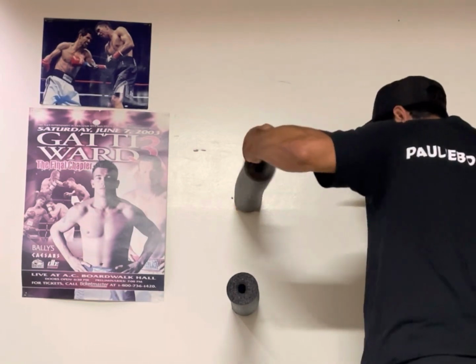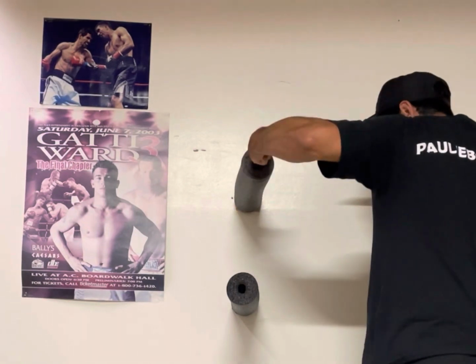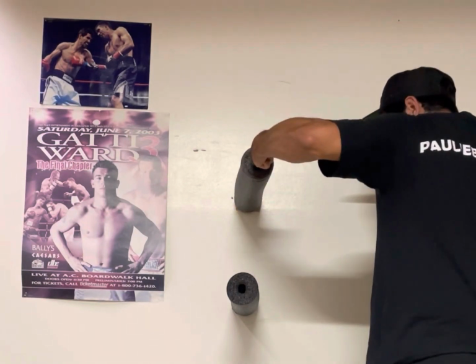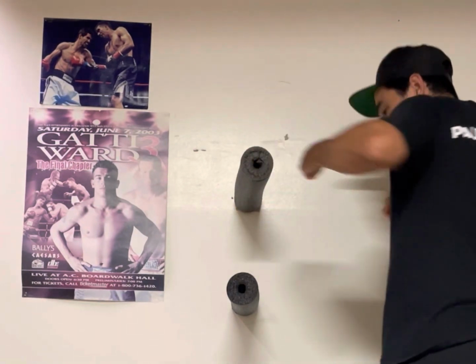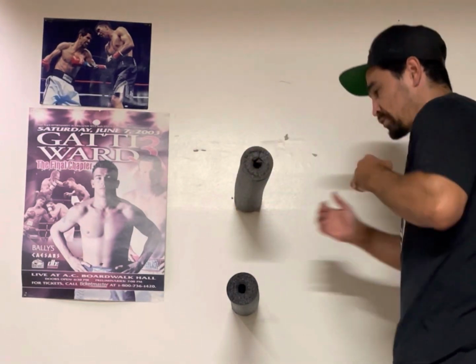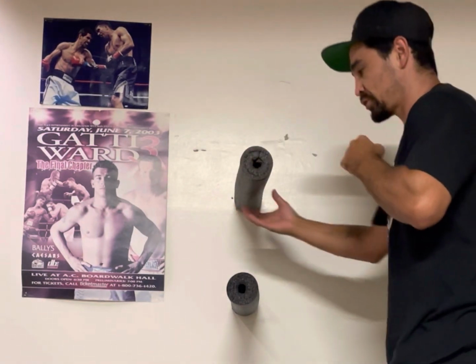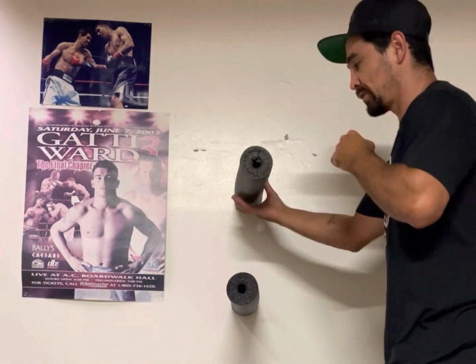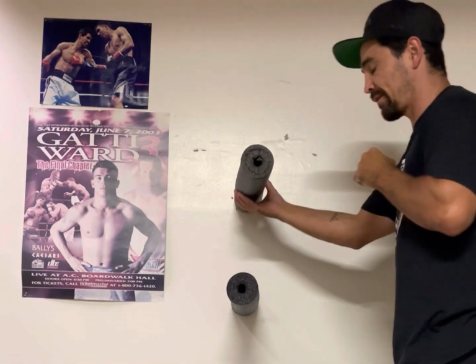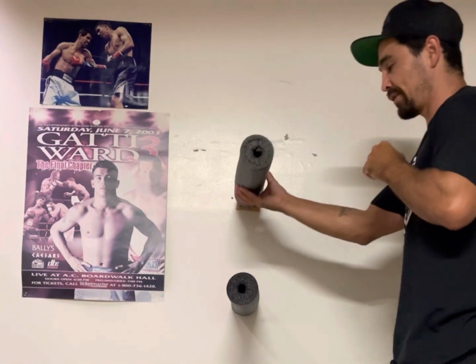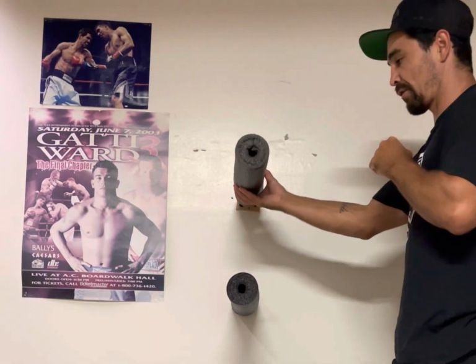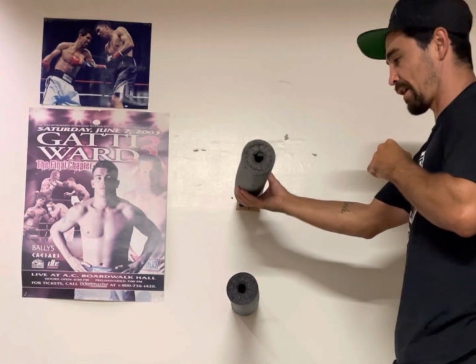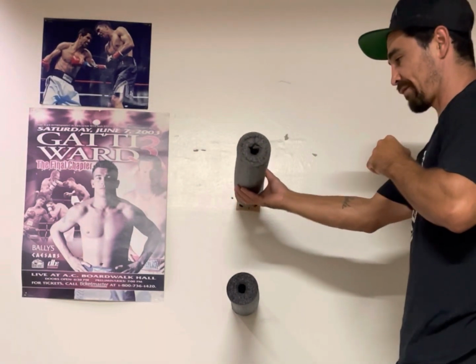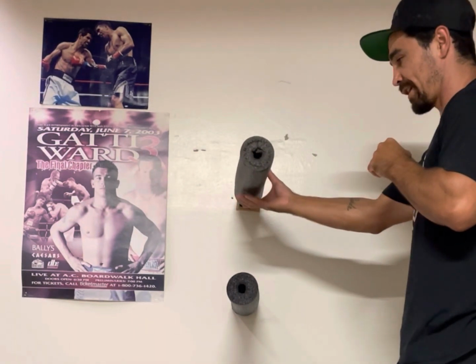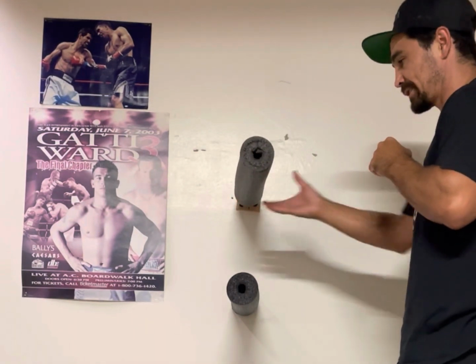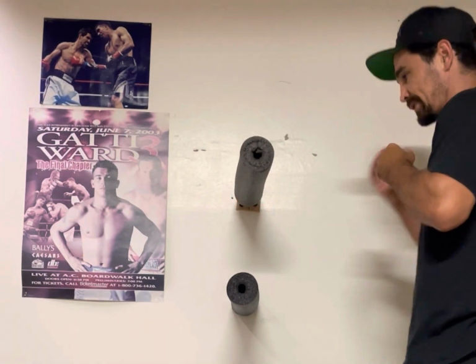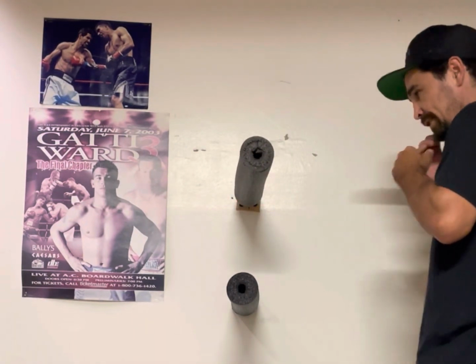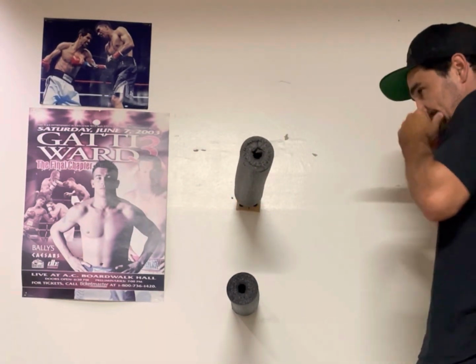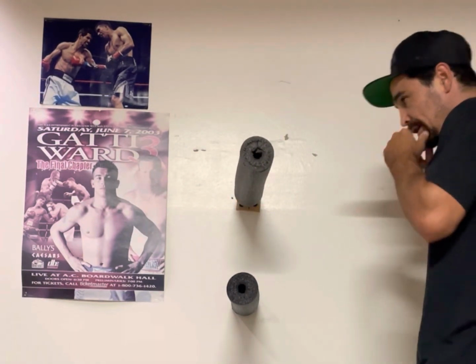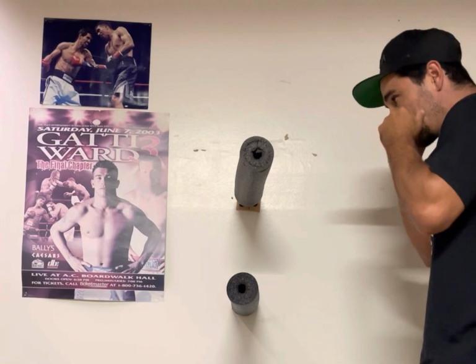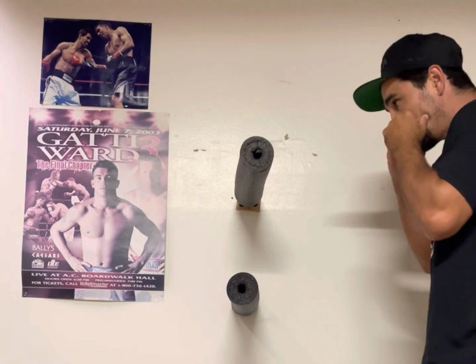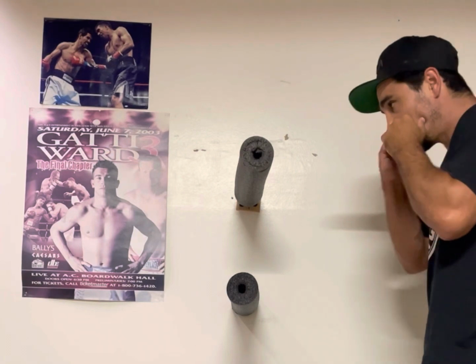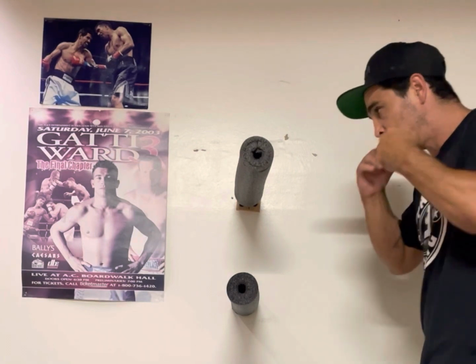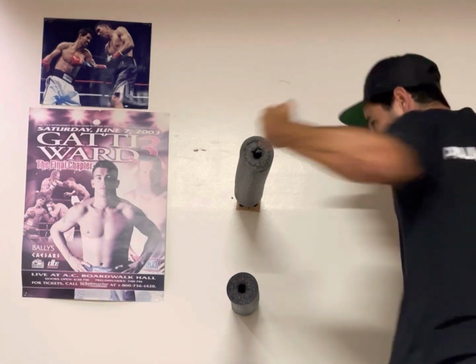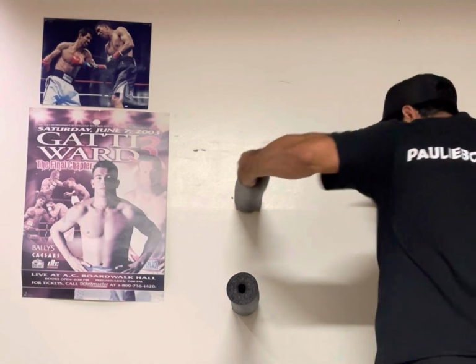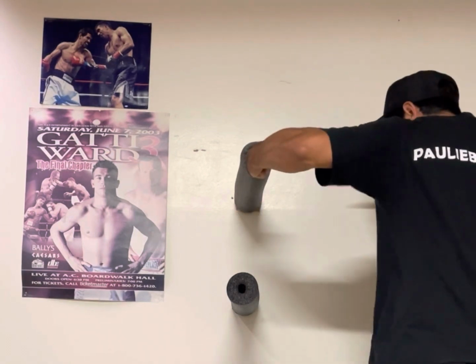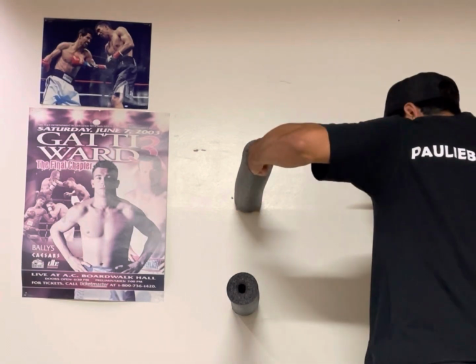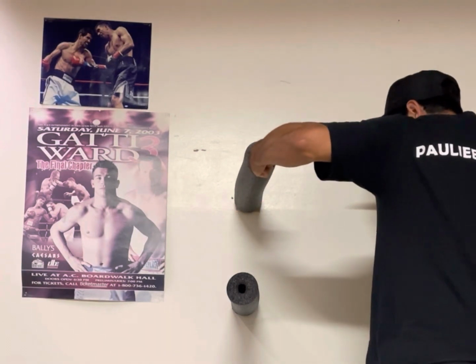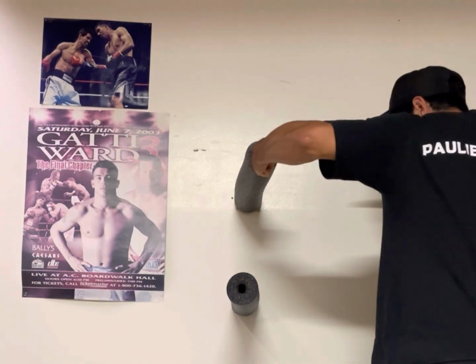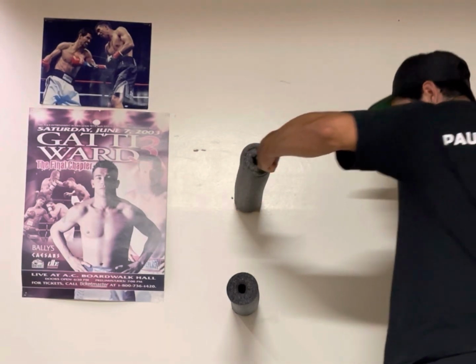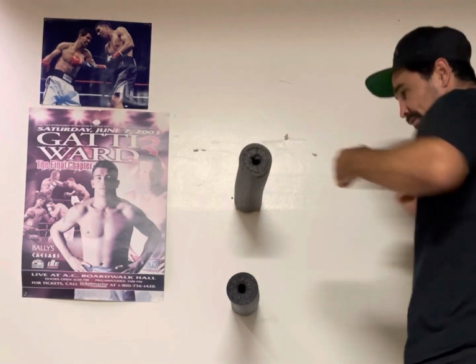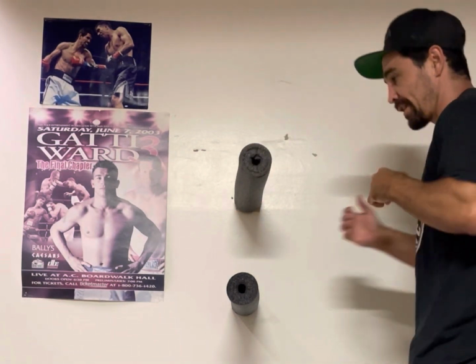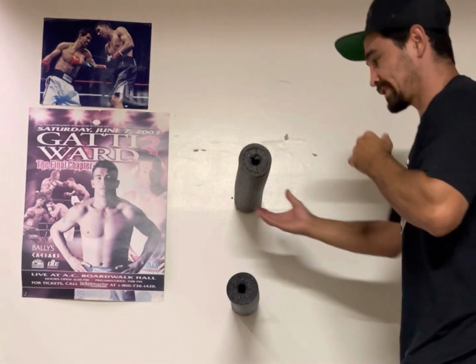Boom — she levels right off the face. Right off the face.